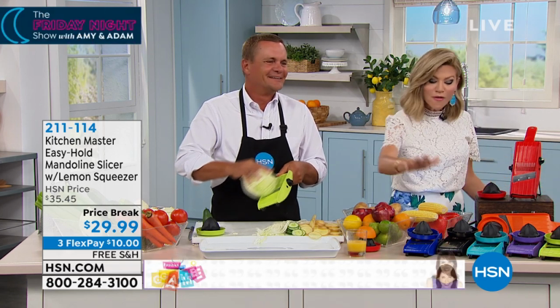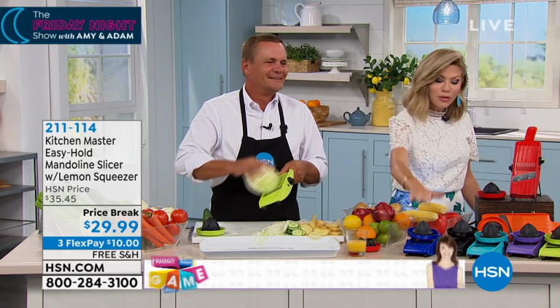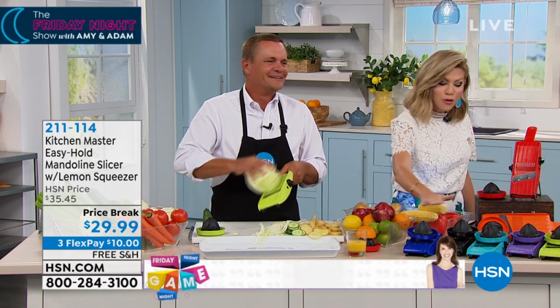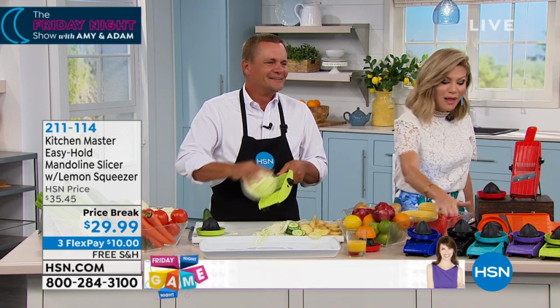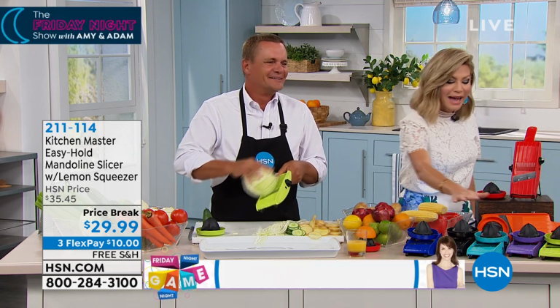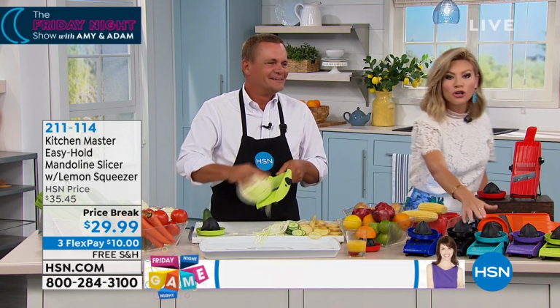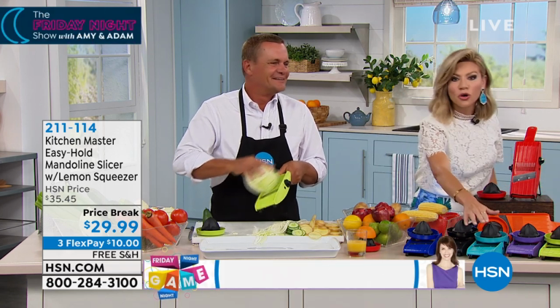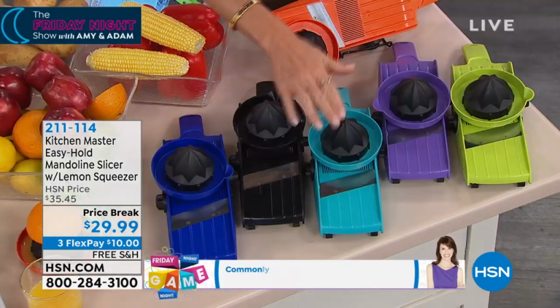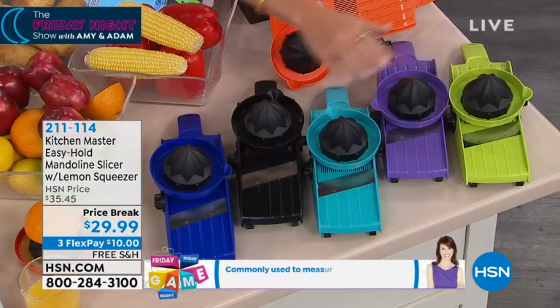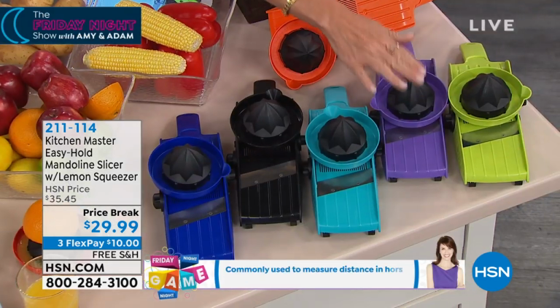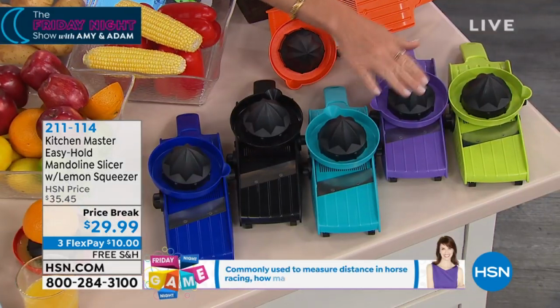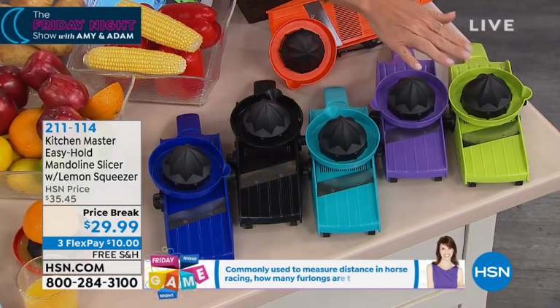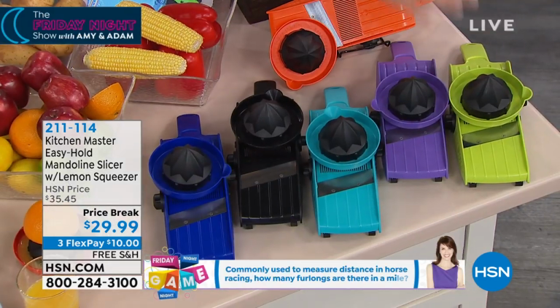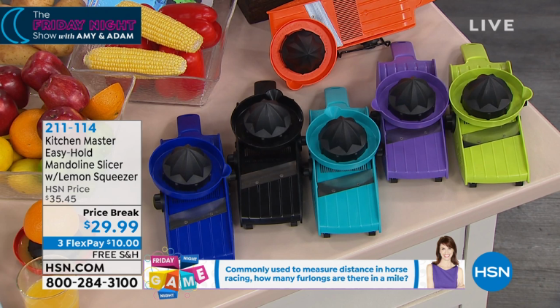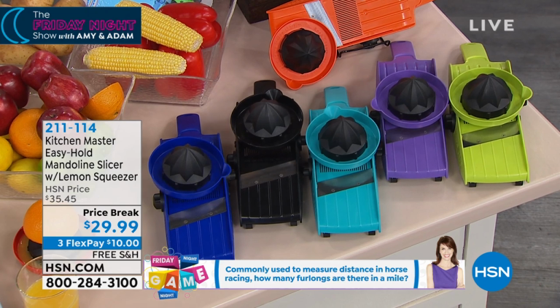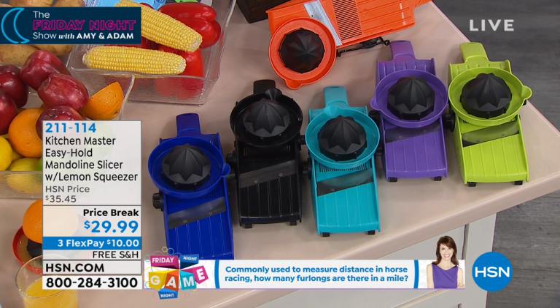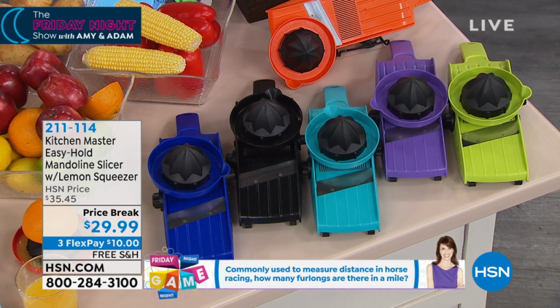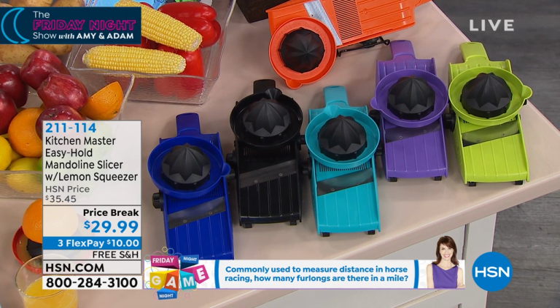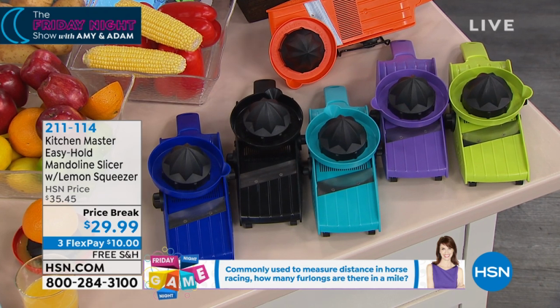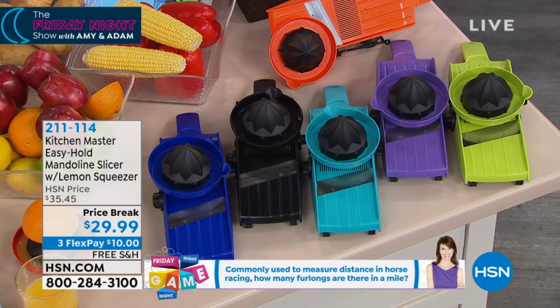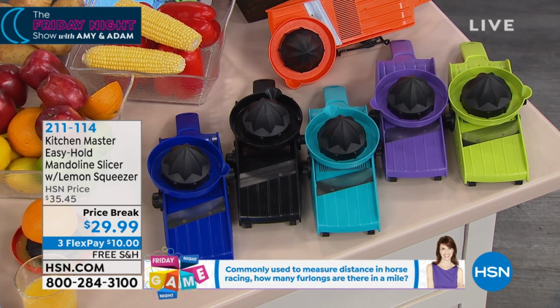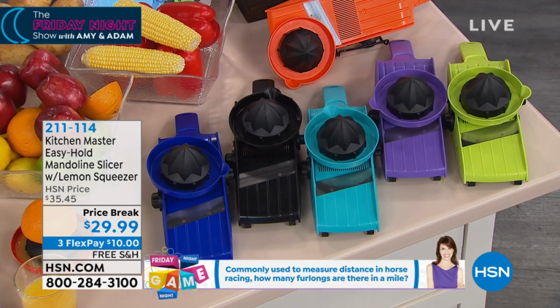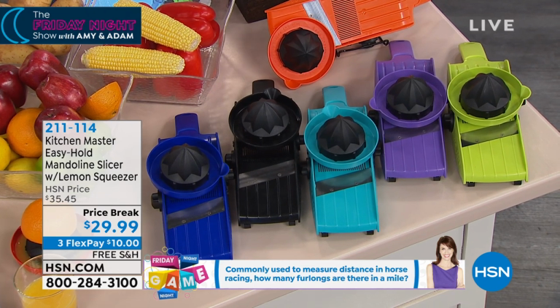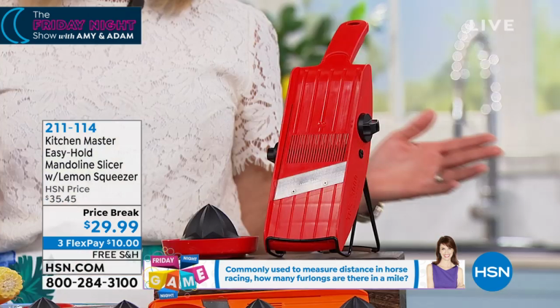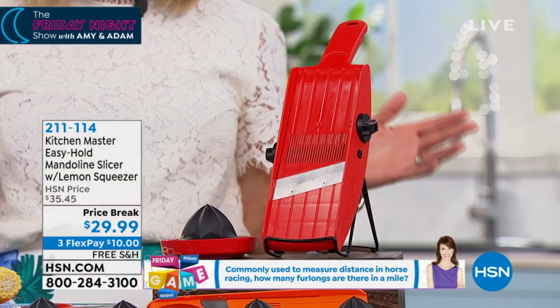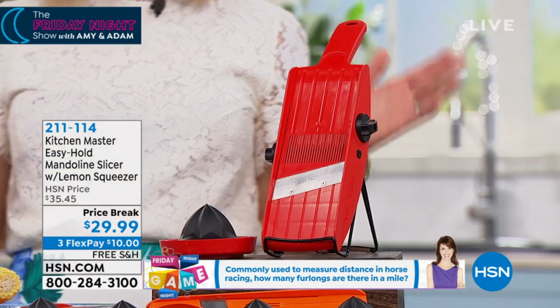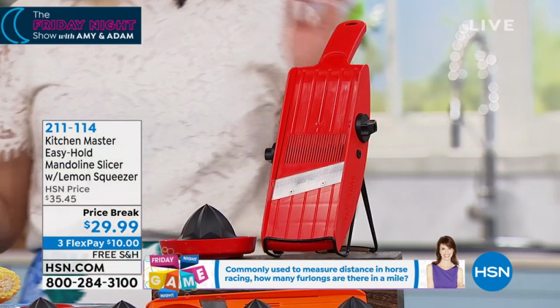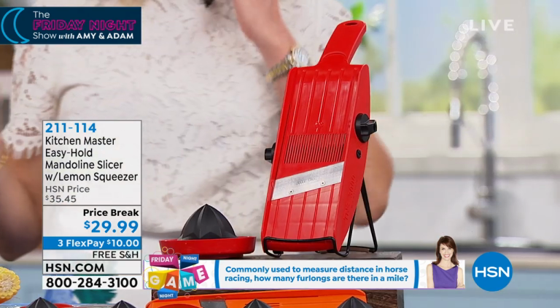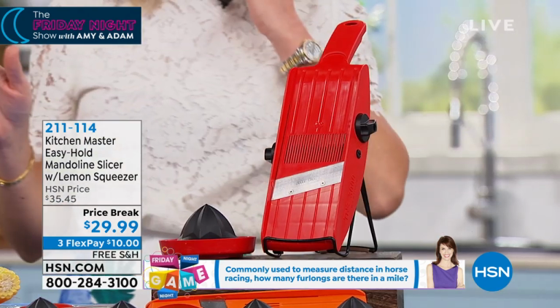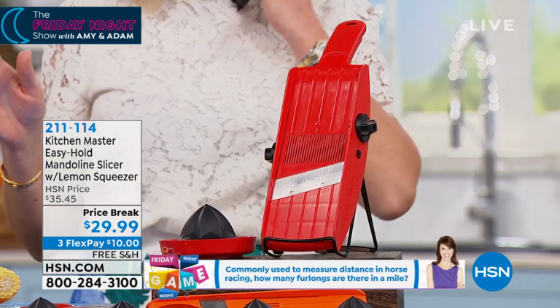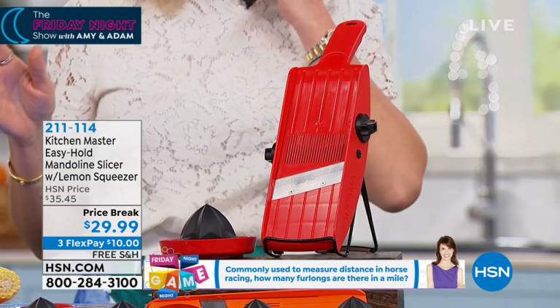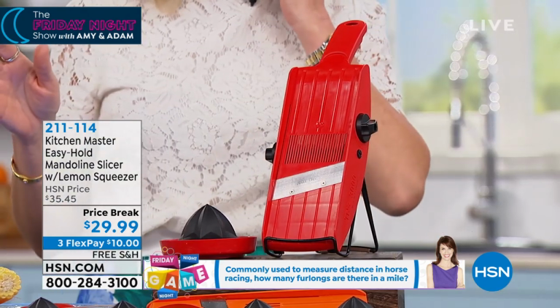You have blue, black, turquoise, purple, green, orange, or red — so choose your color. It's simple and easy.